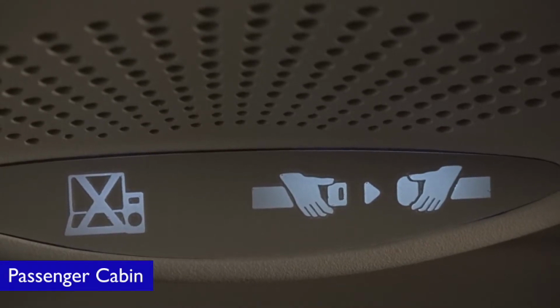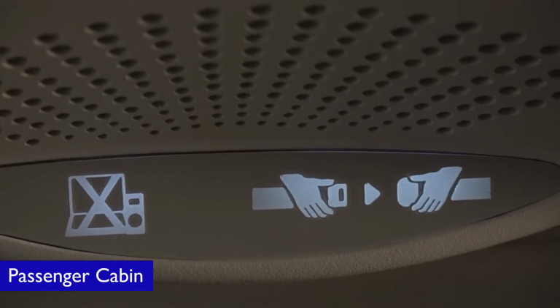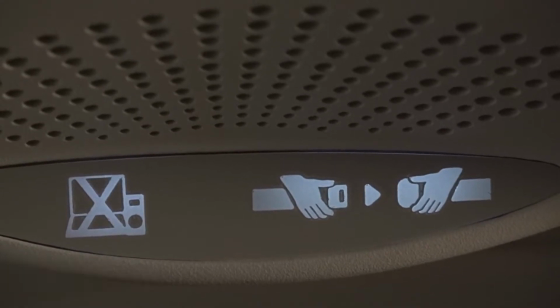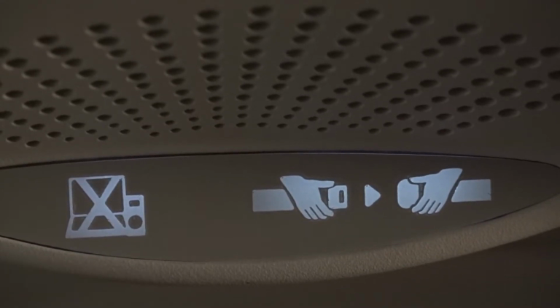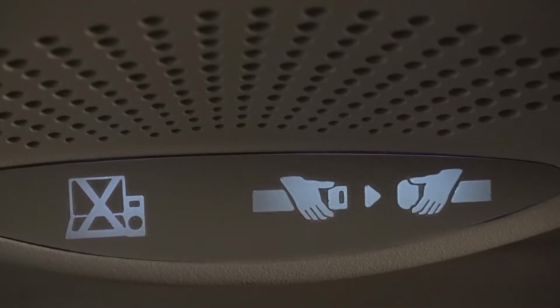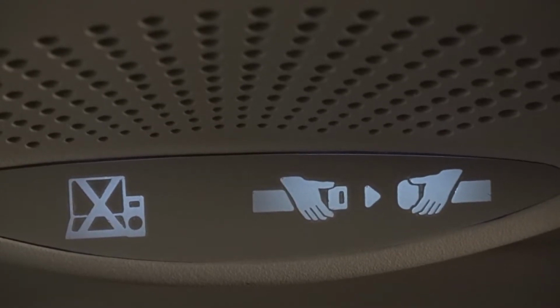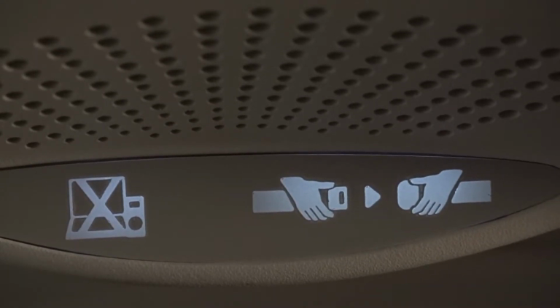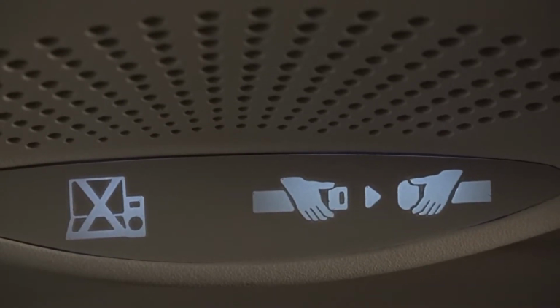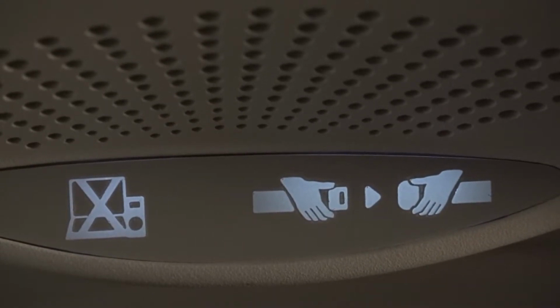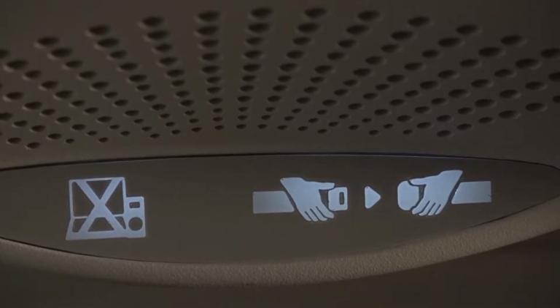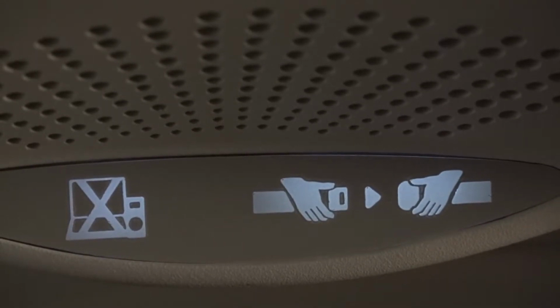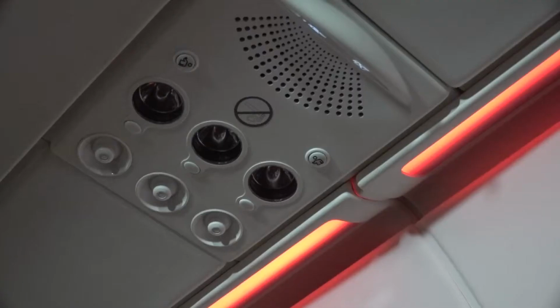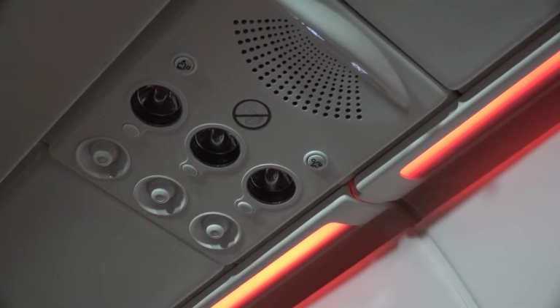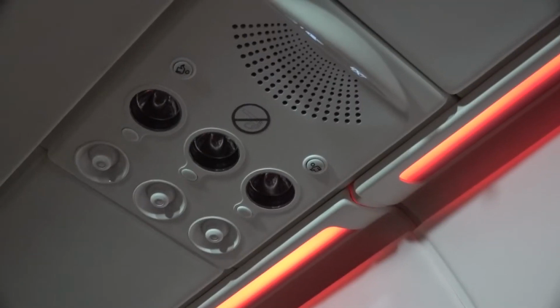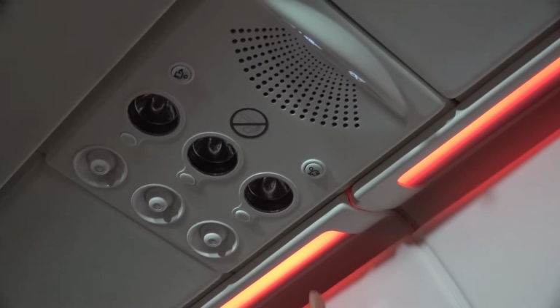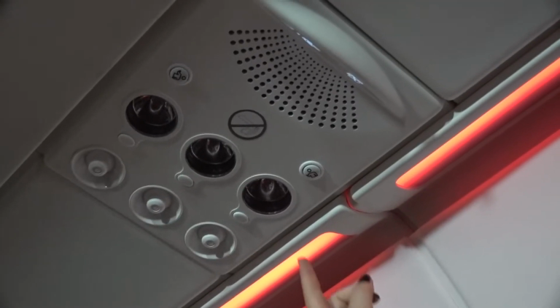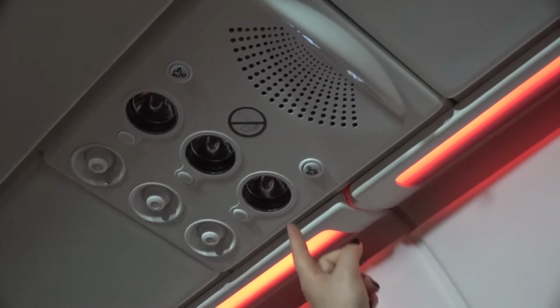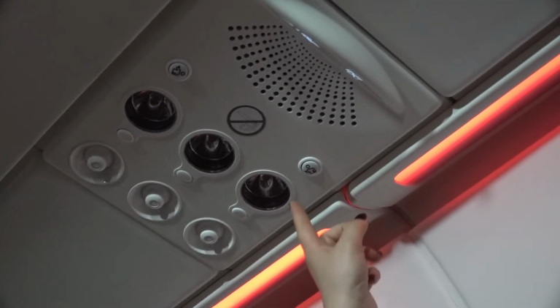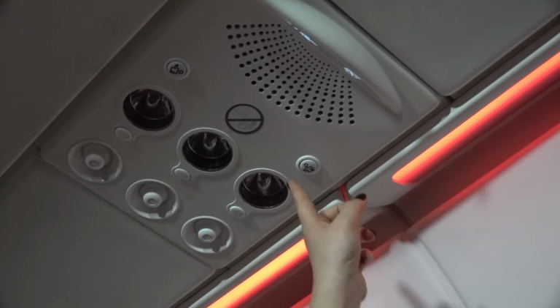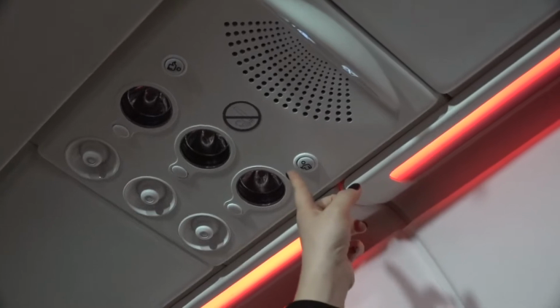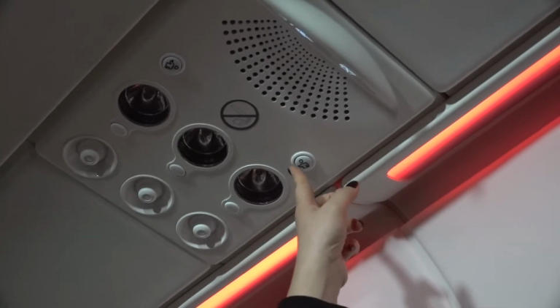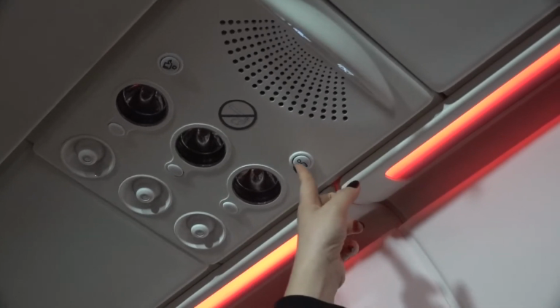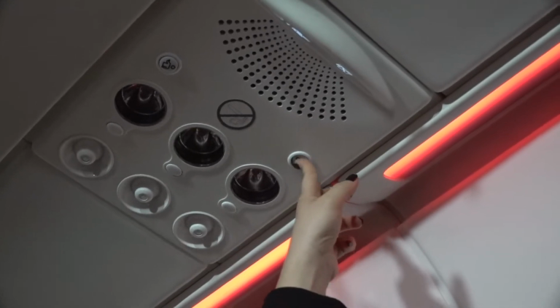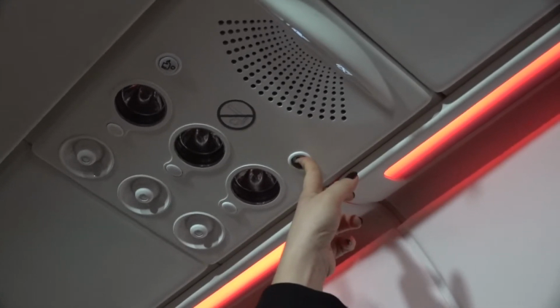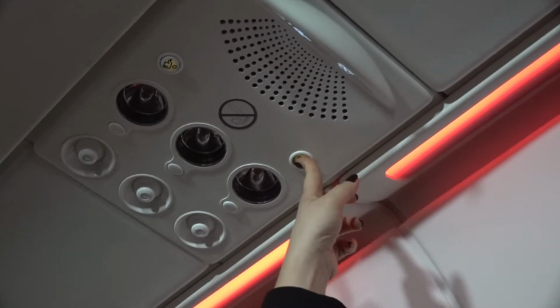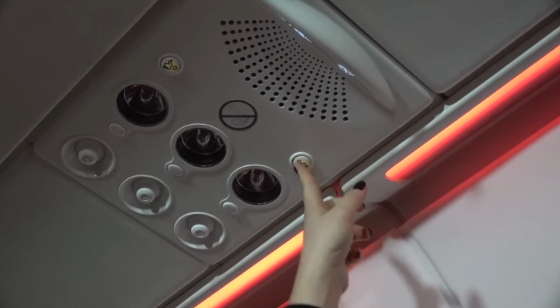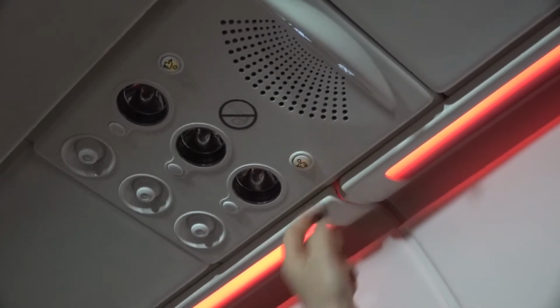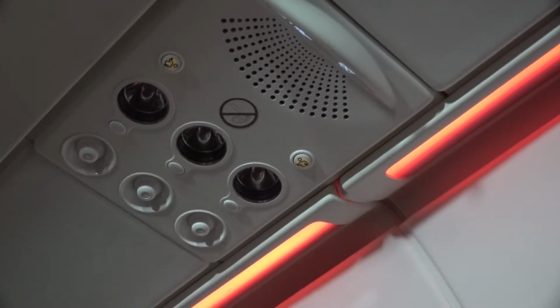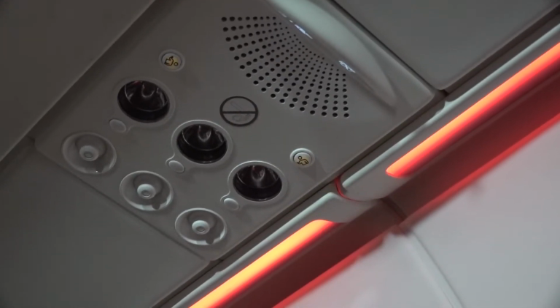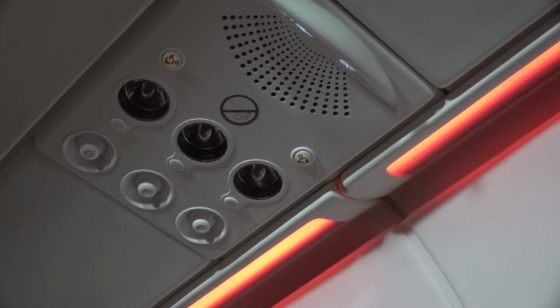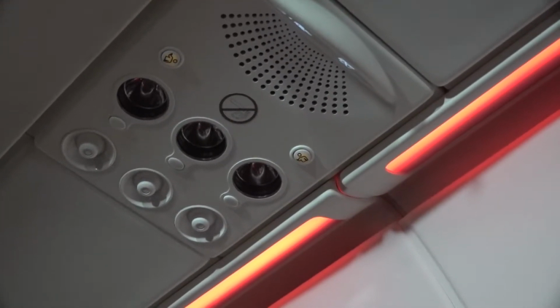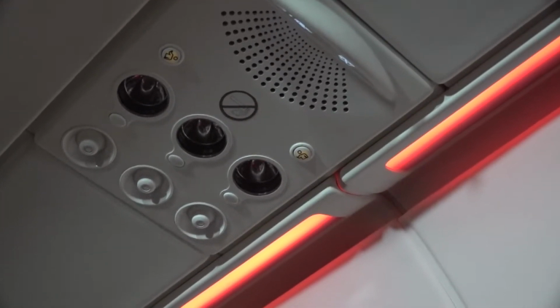No smoking labels, functional reading lights and passenger call buttons are also included.